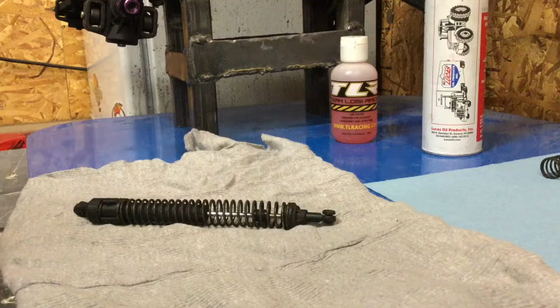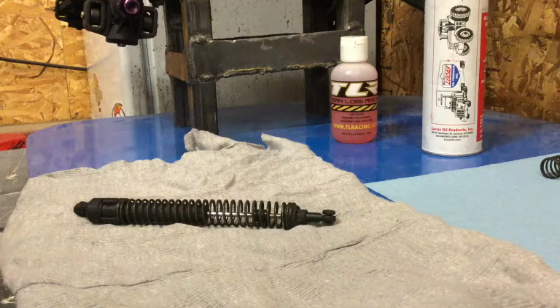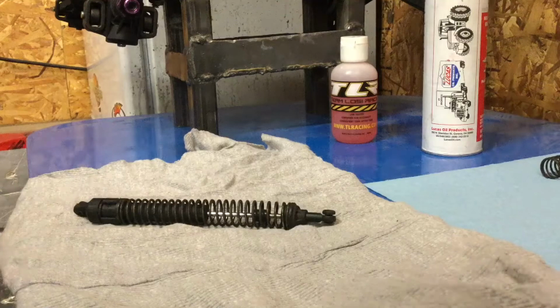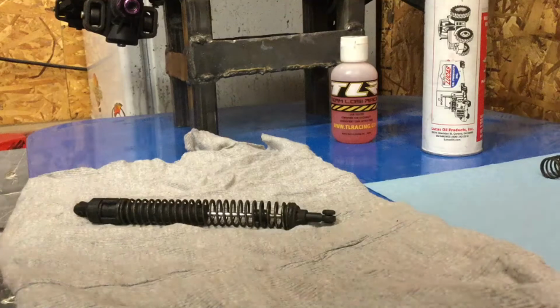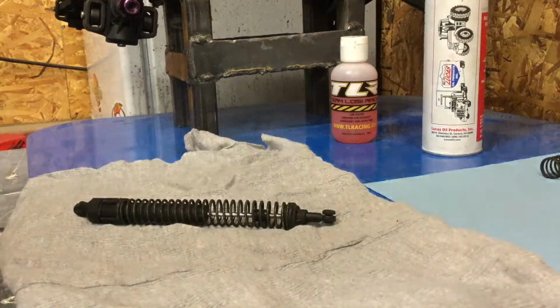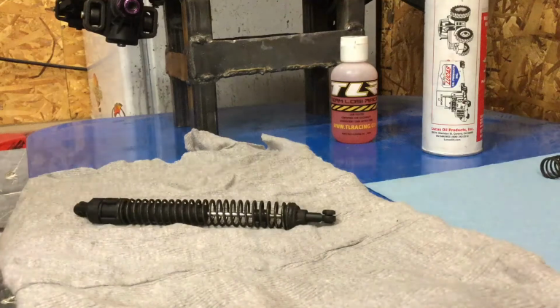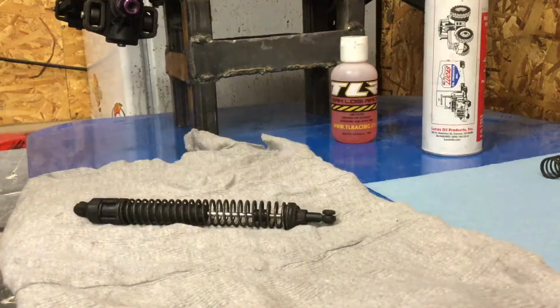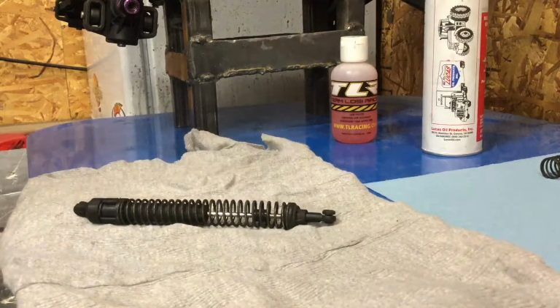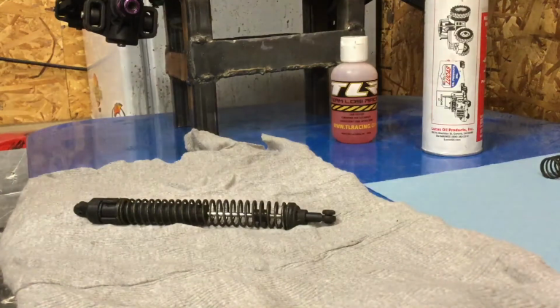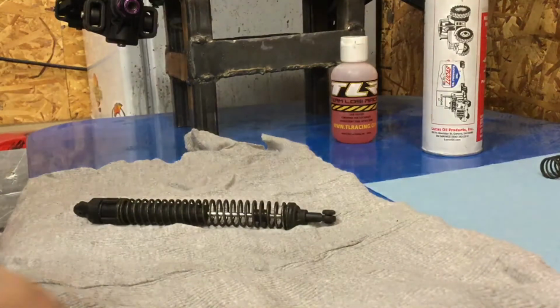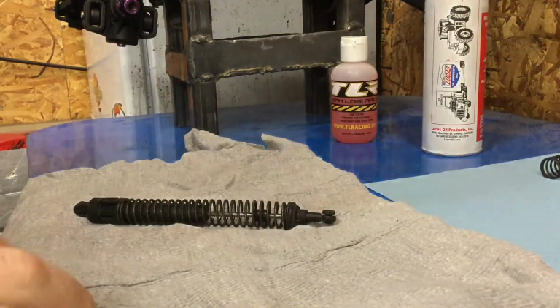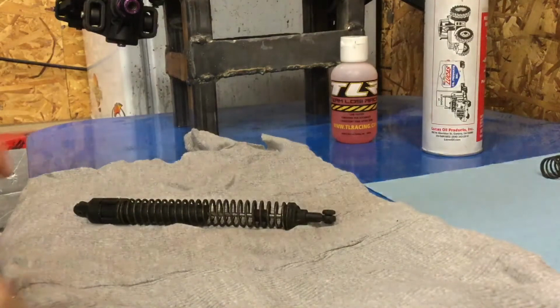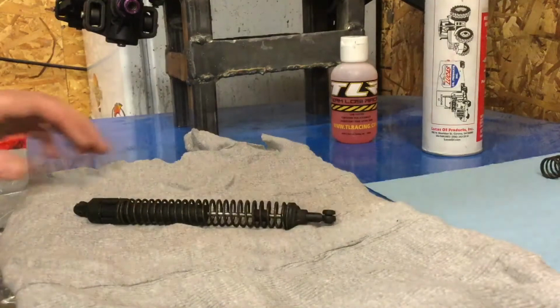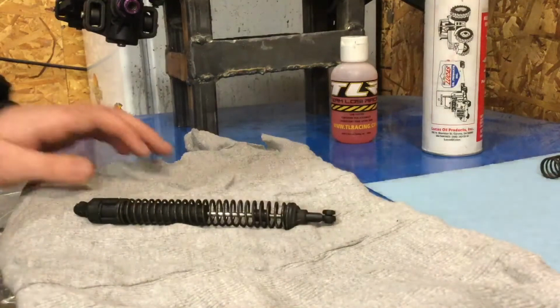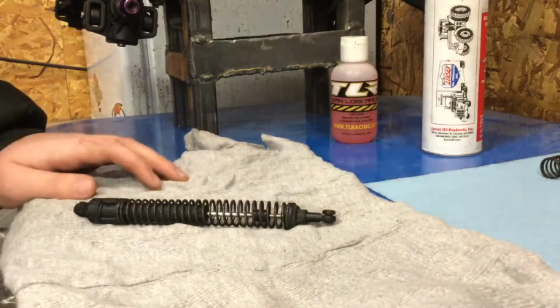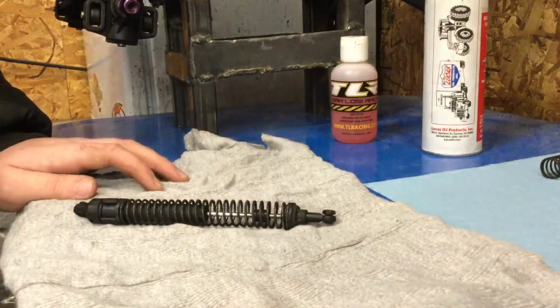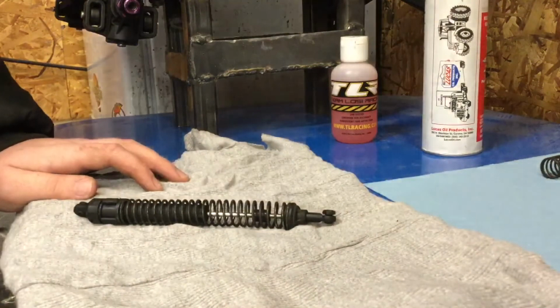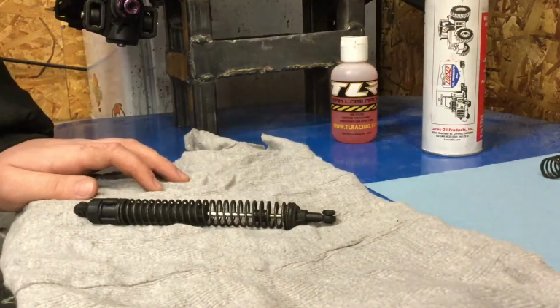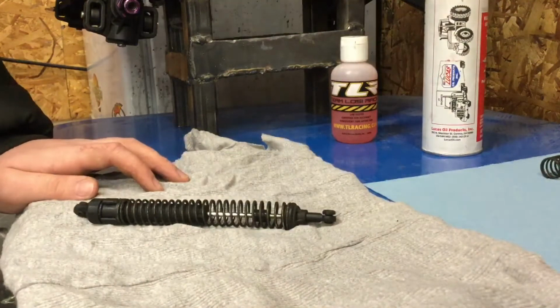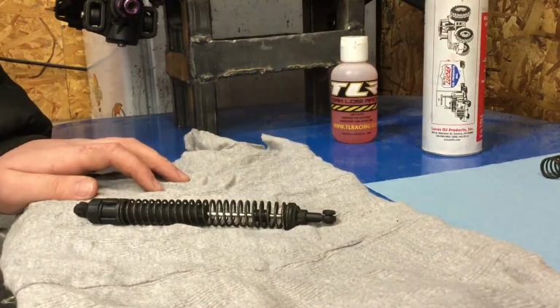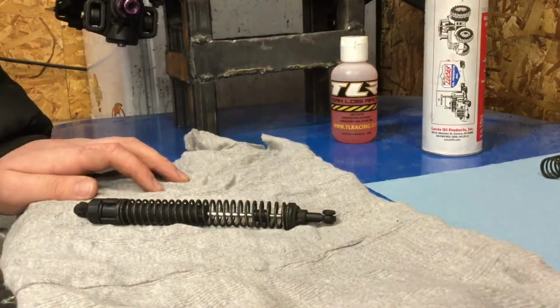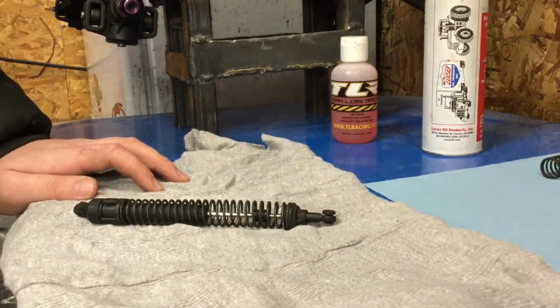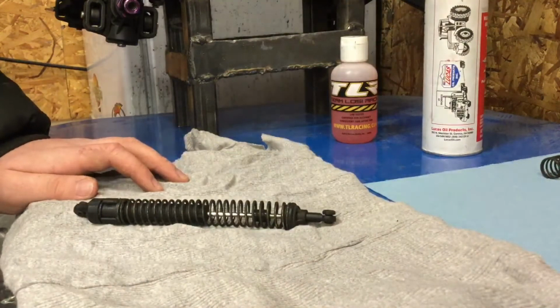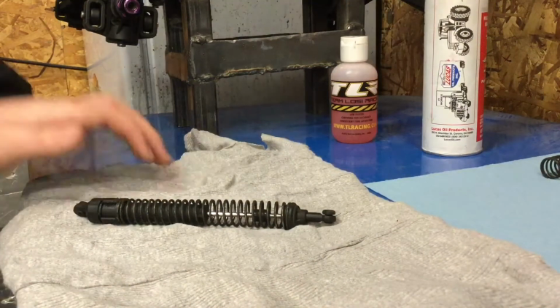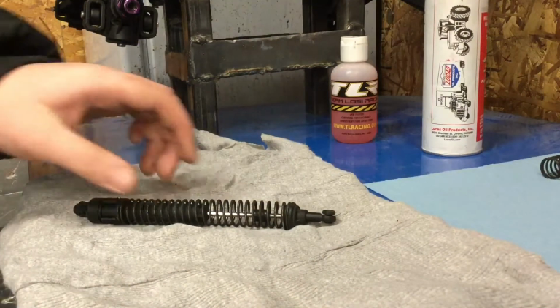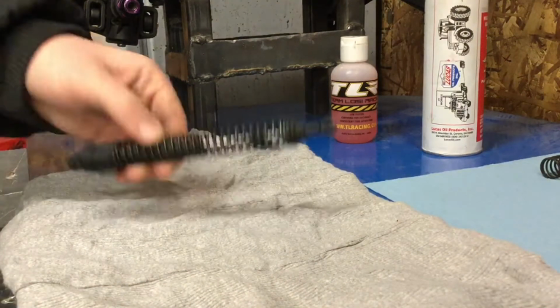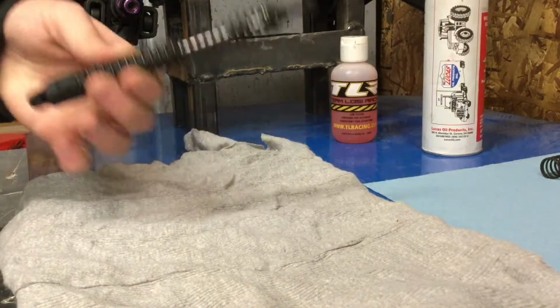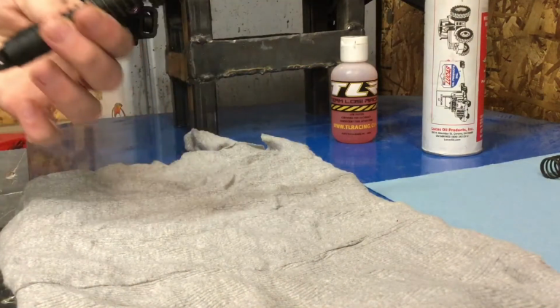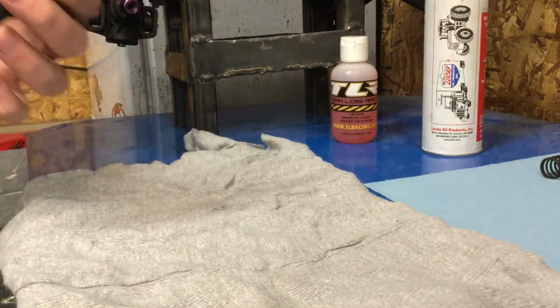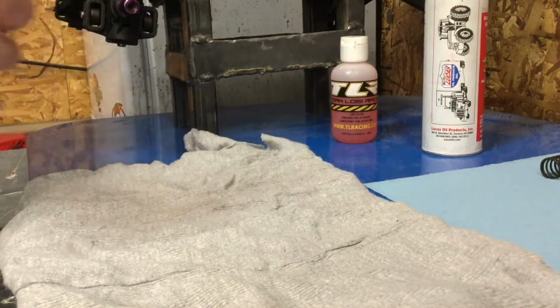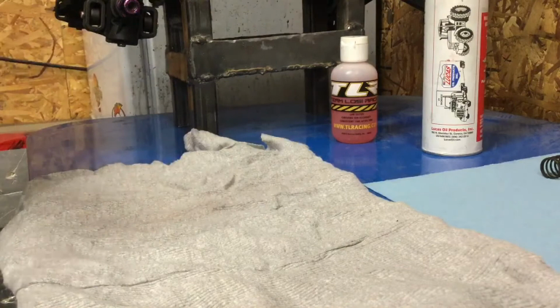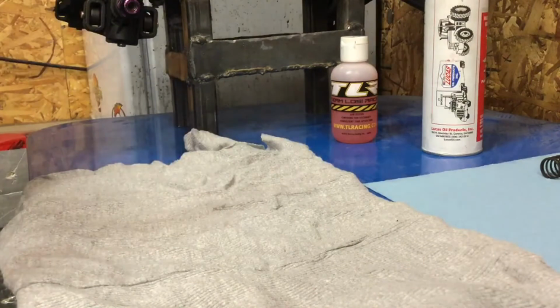Hey, what's going on everybody? So I thought today I would show you how I rebuild my shock.